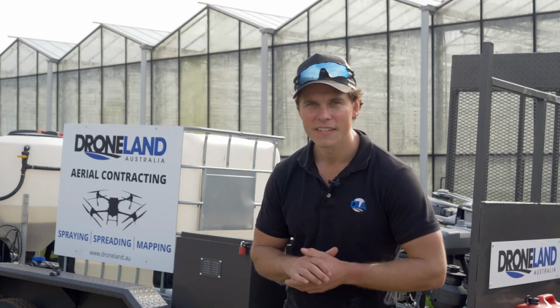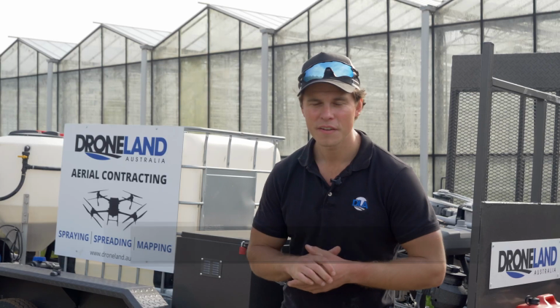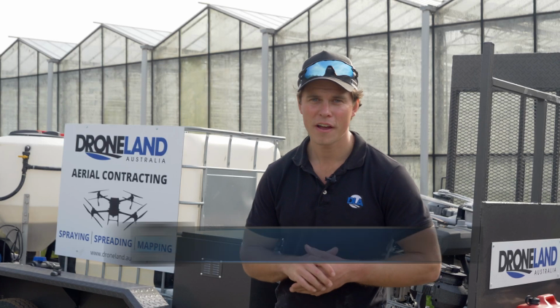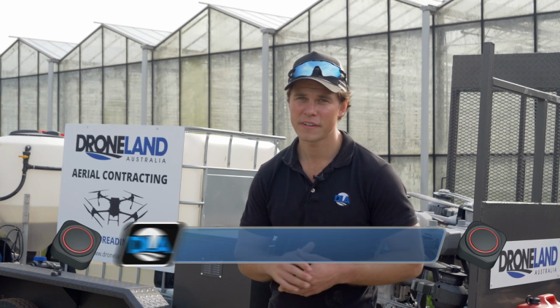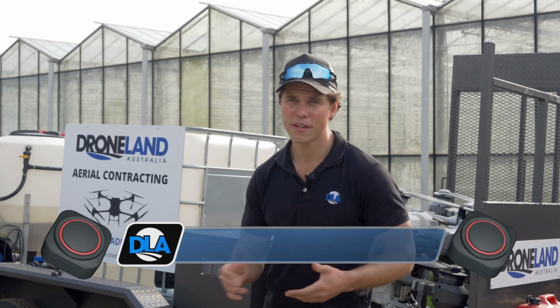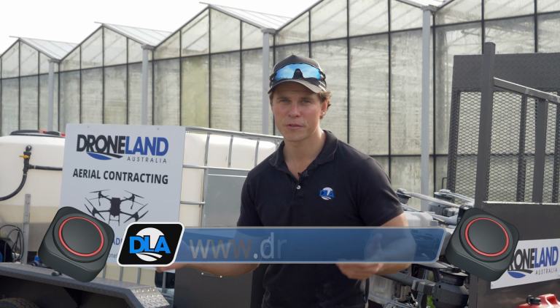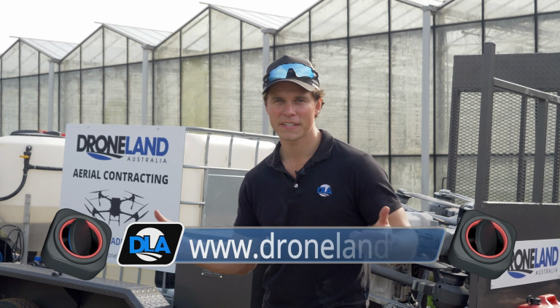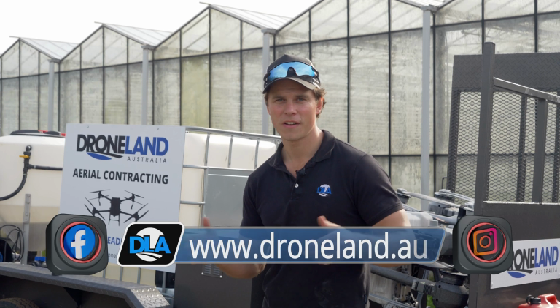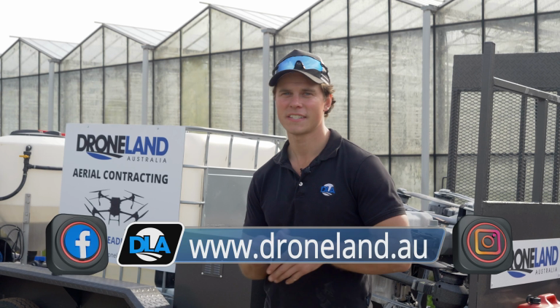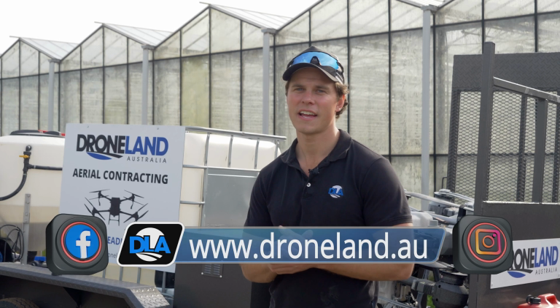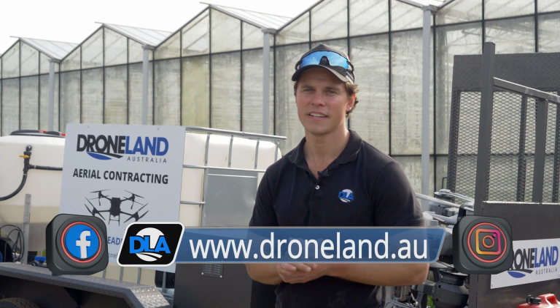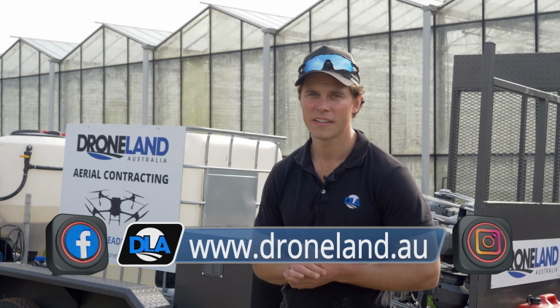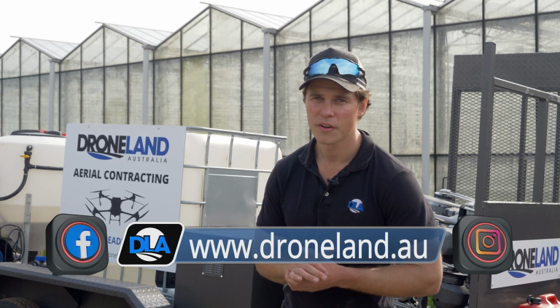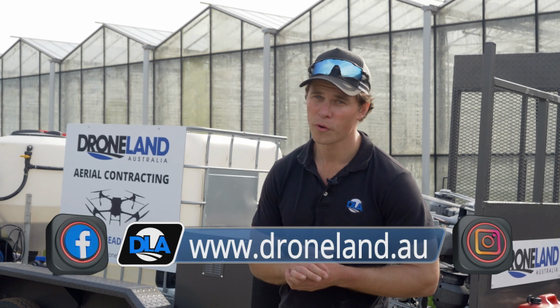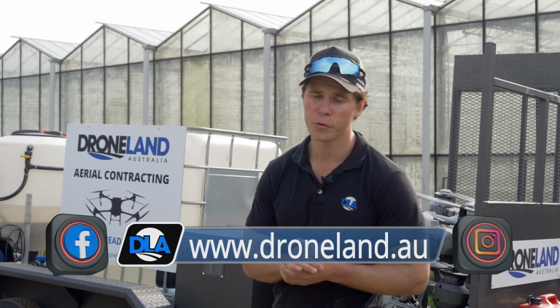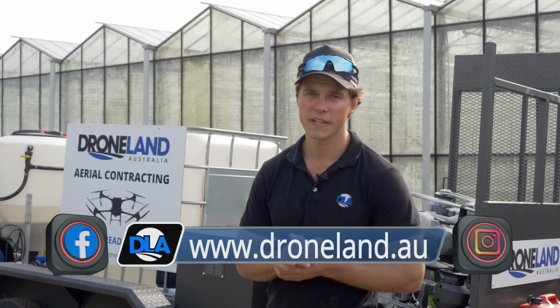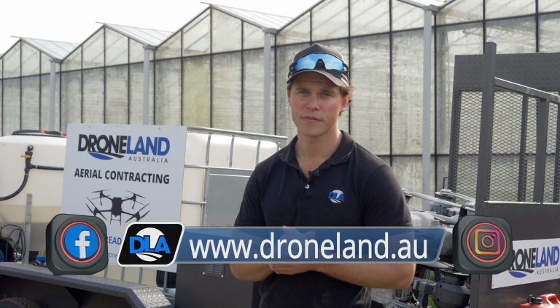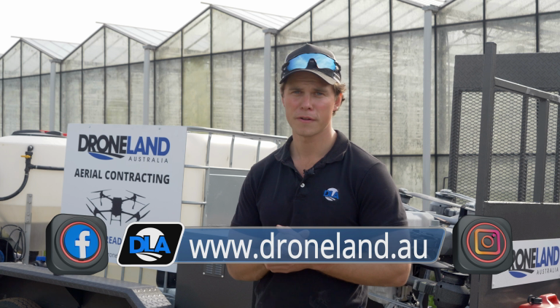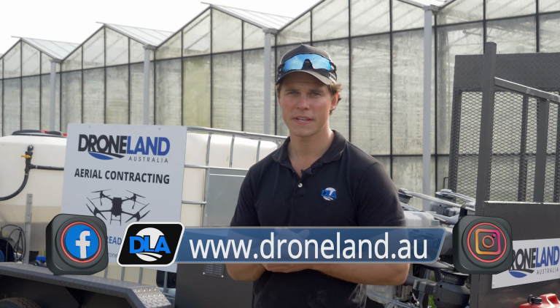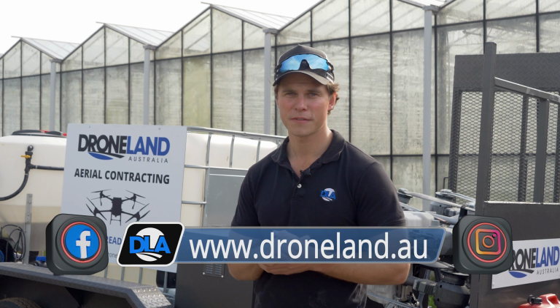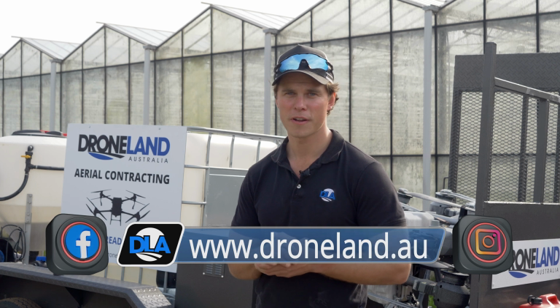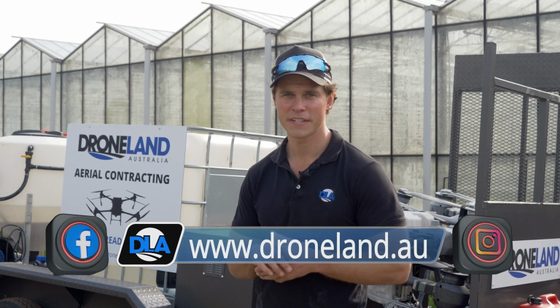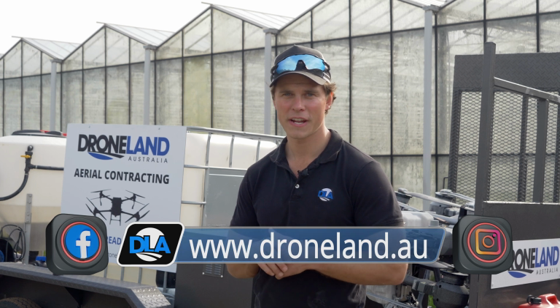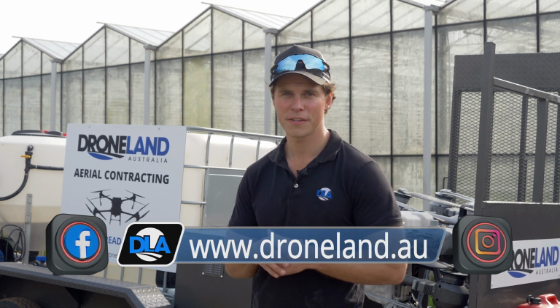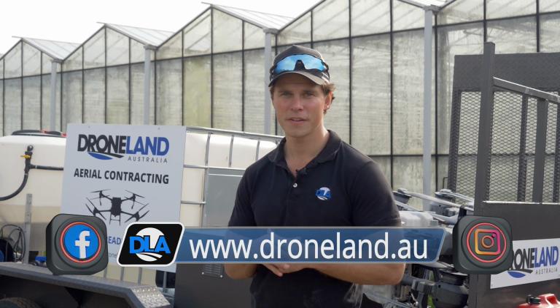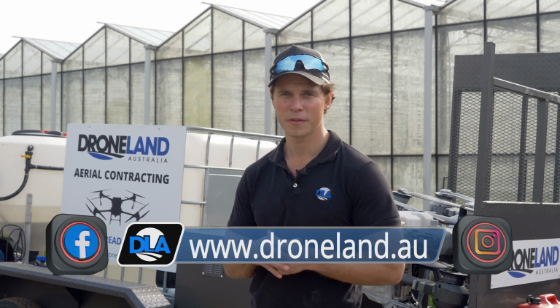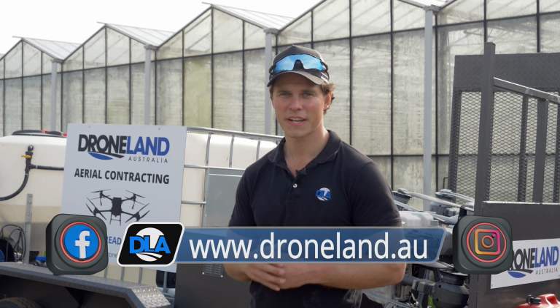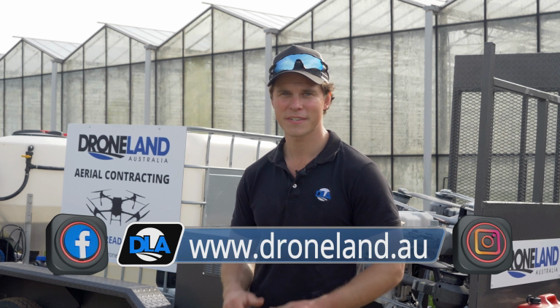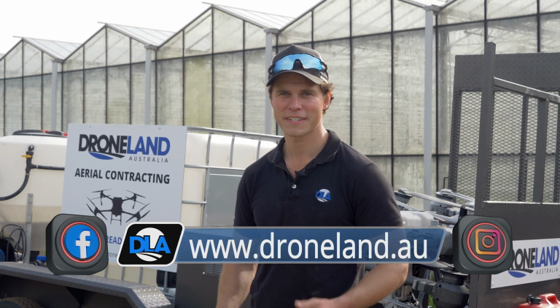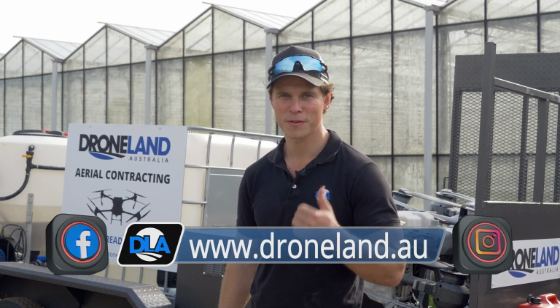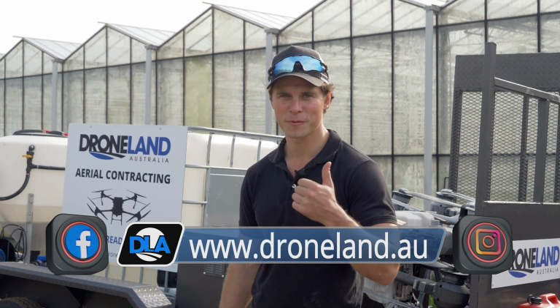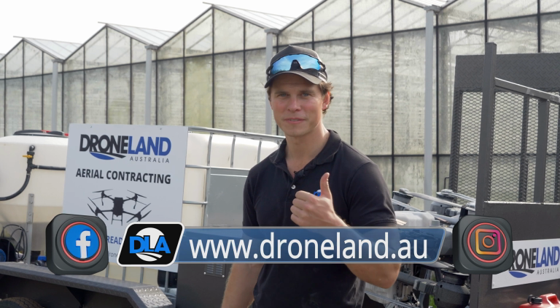If you're after any contracting like today or all things drones, head to droneland.au or check us on our socials.